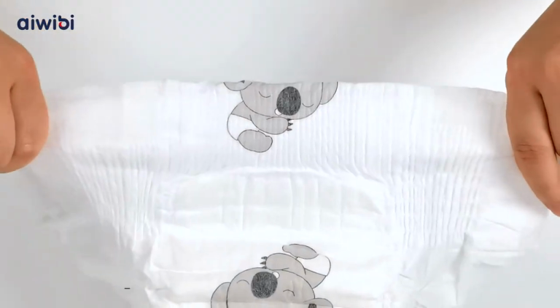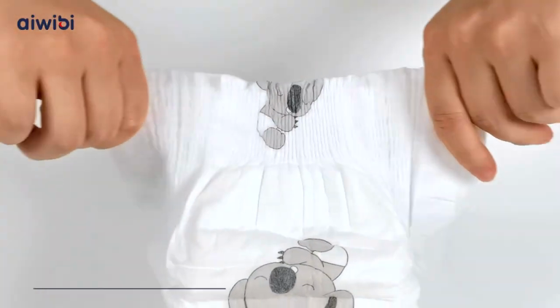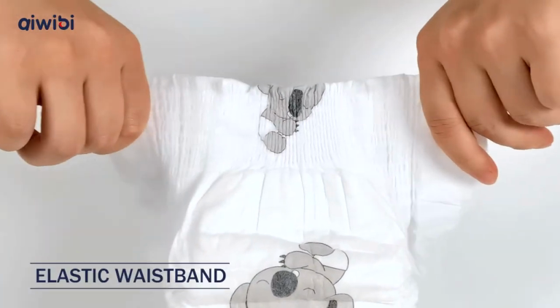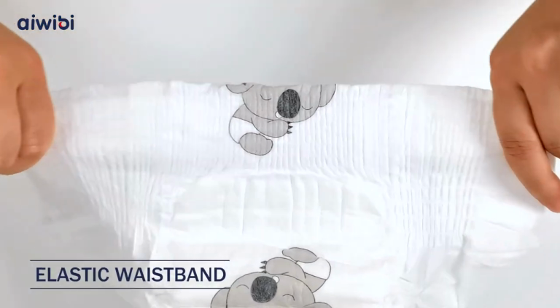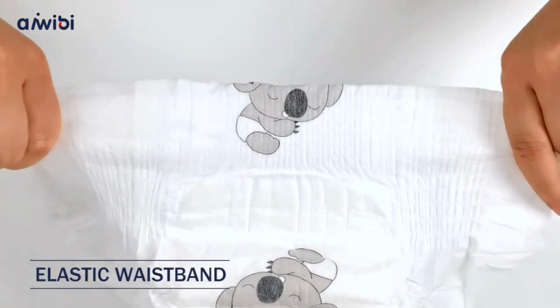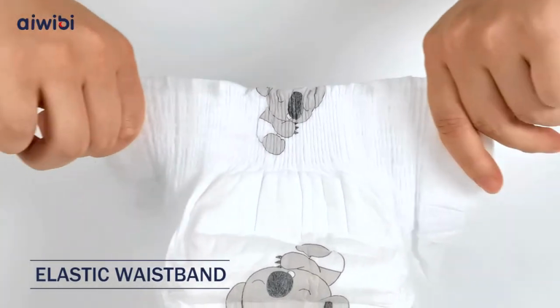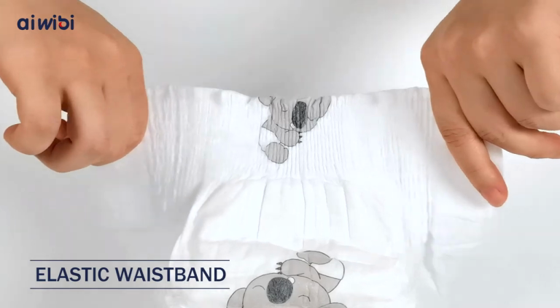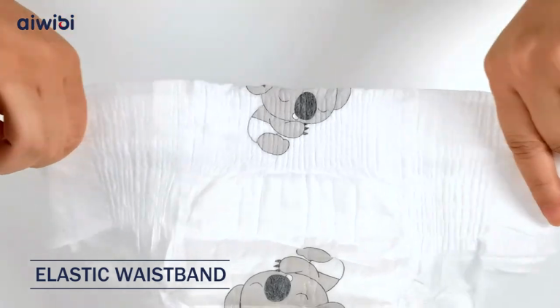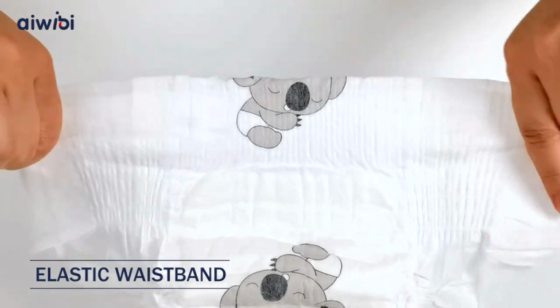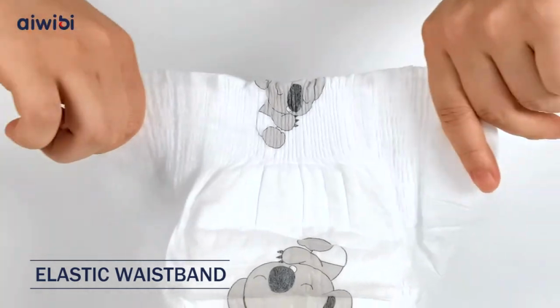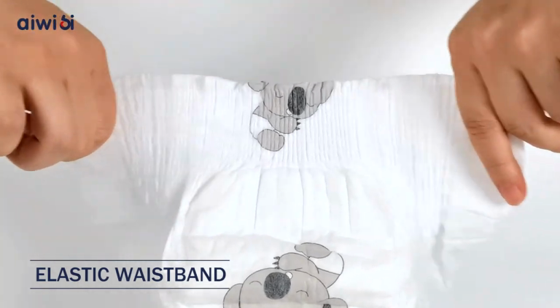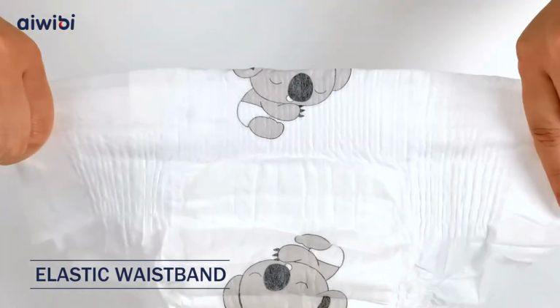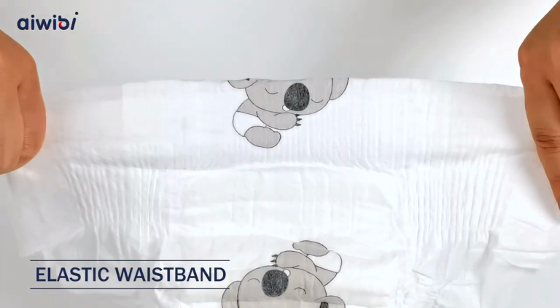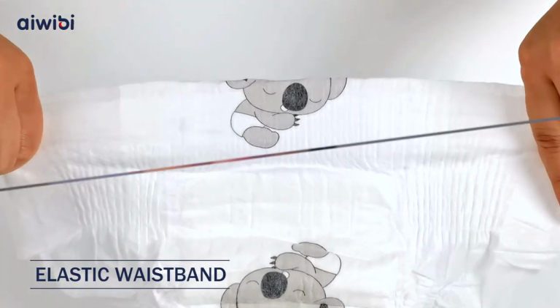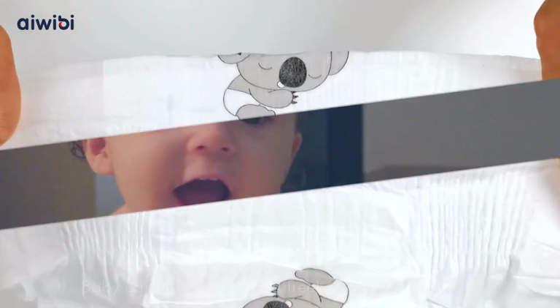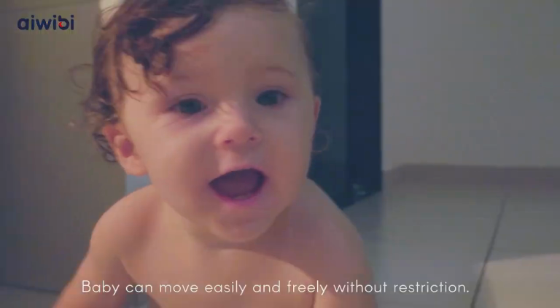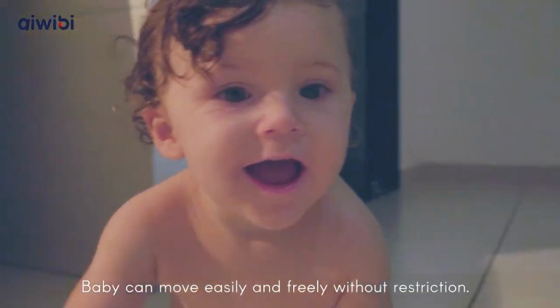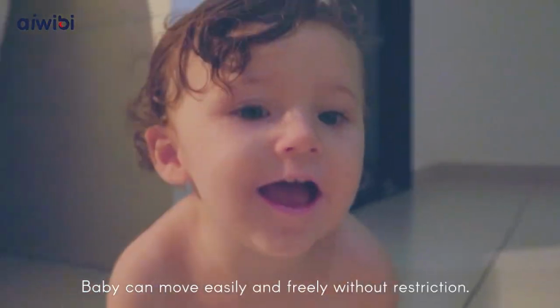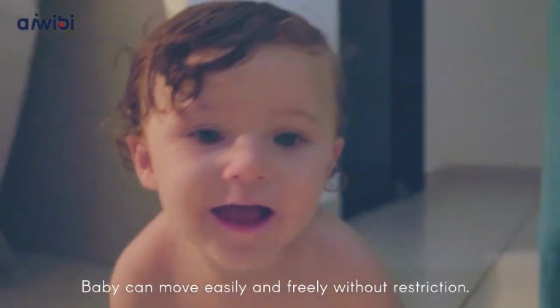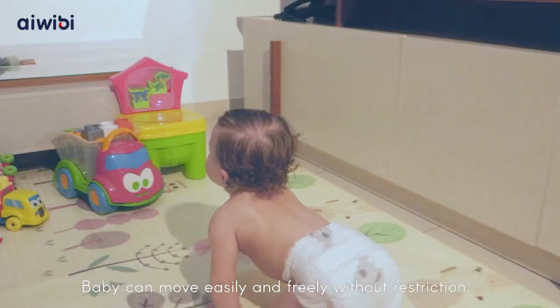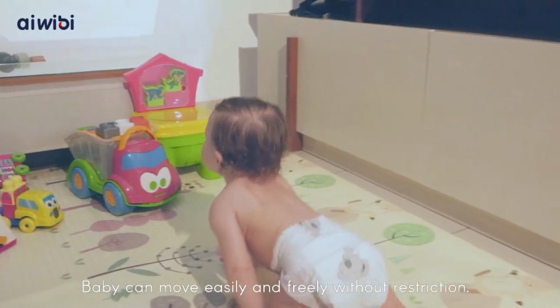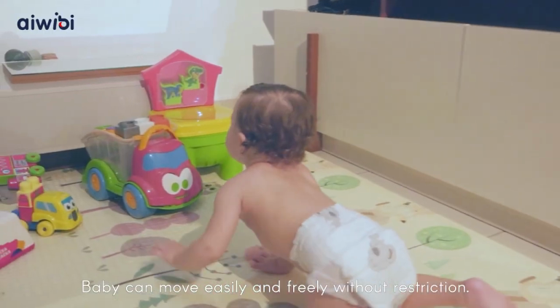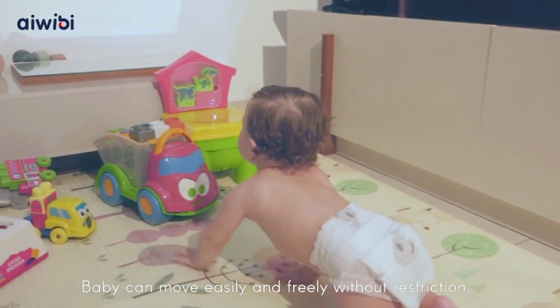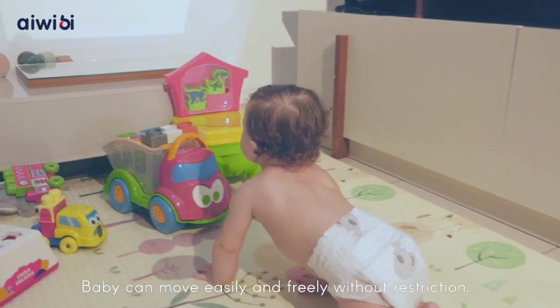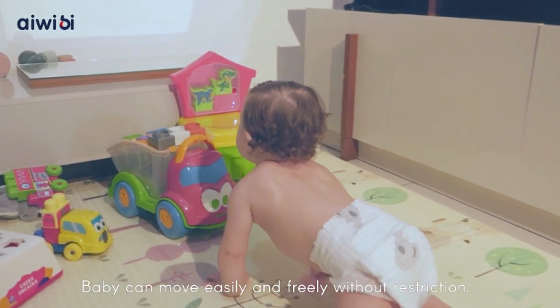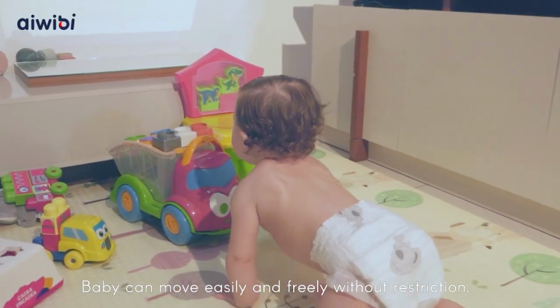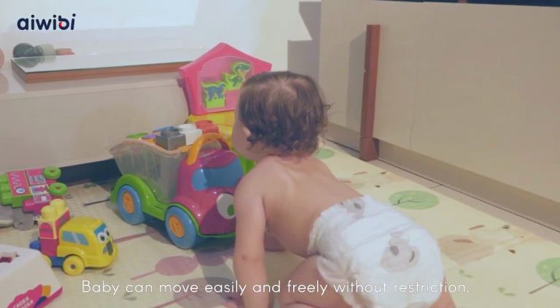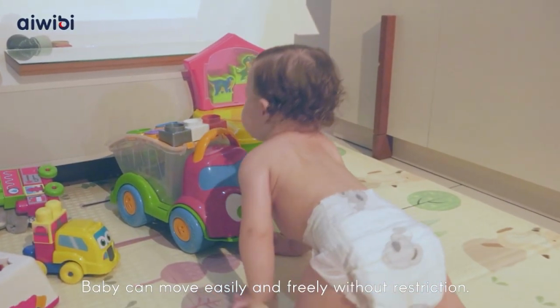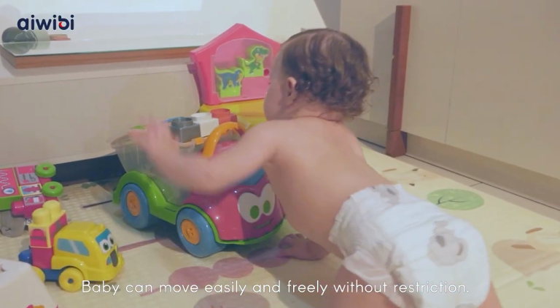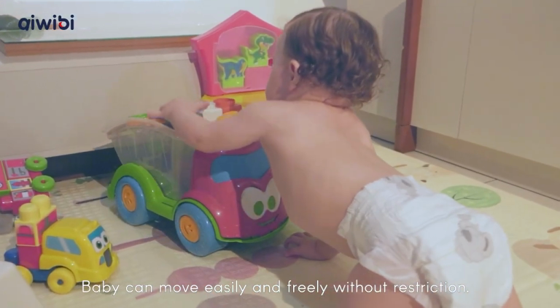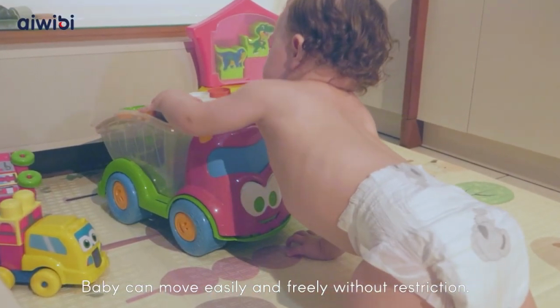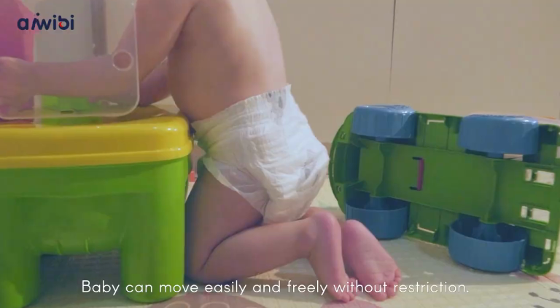Elastic Waistband. Baby can move easily and freely without restriction.